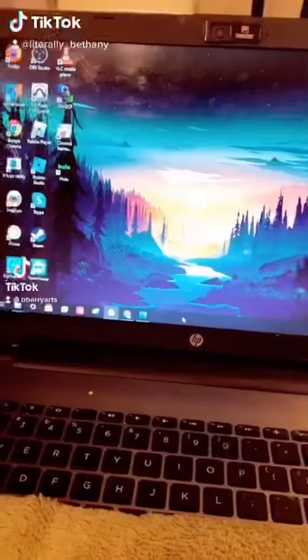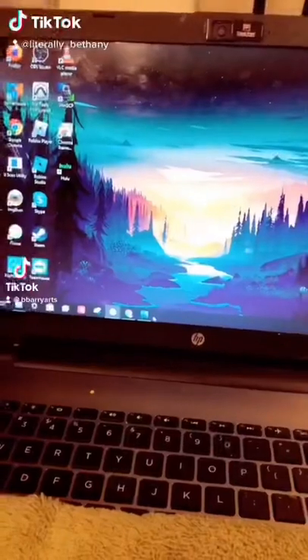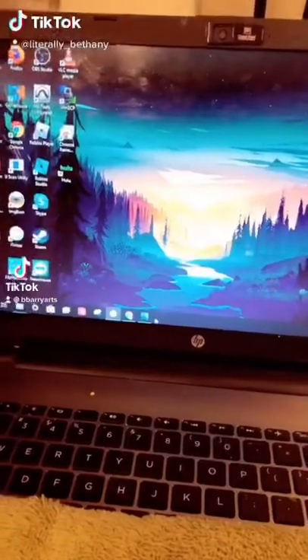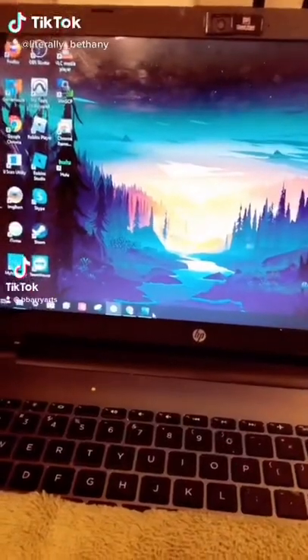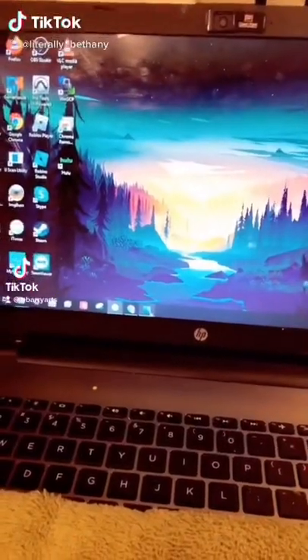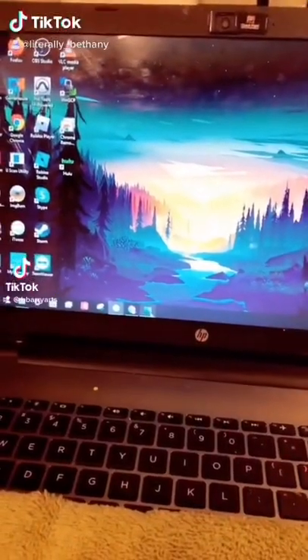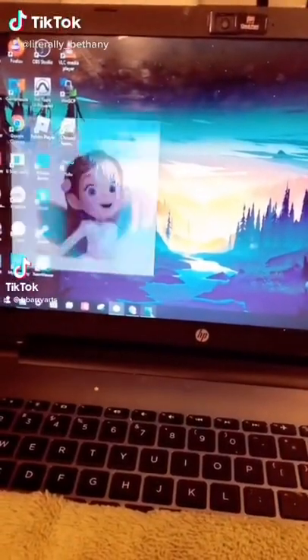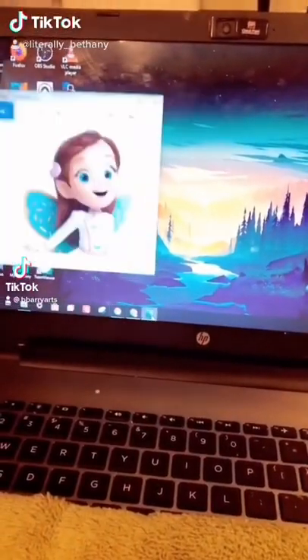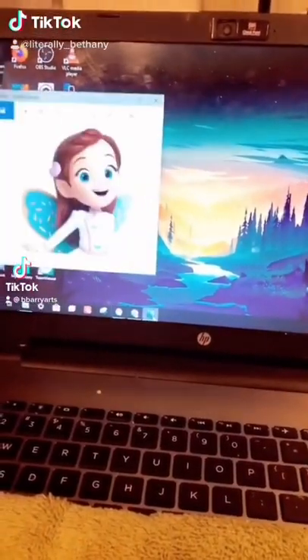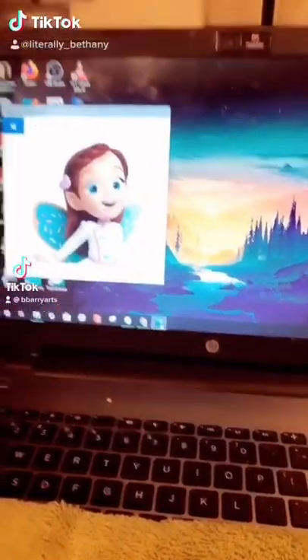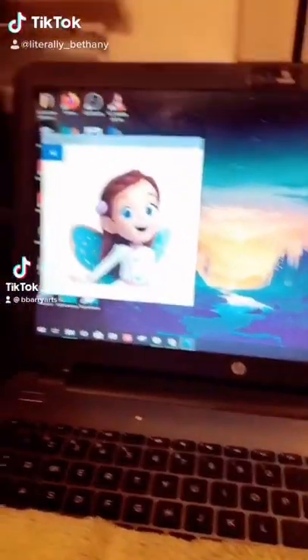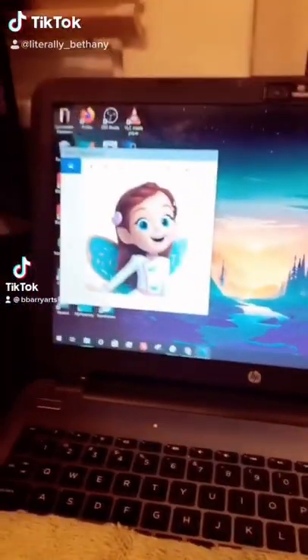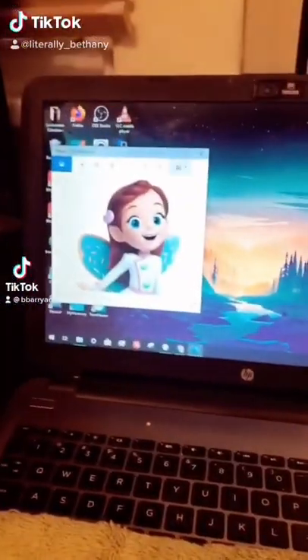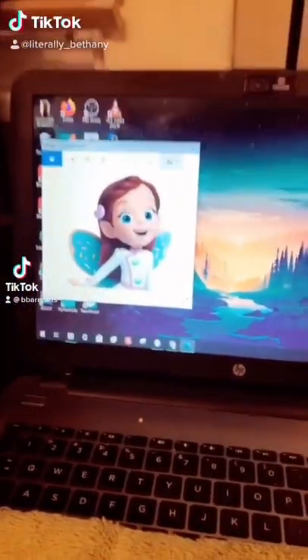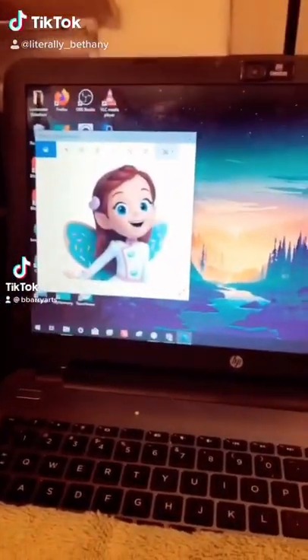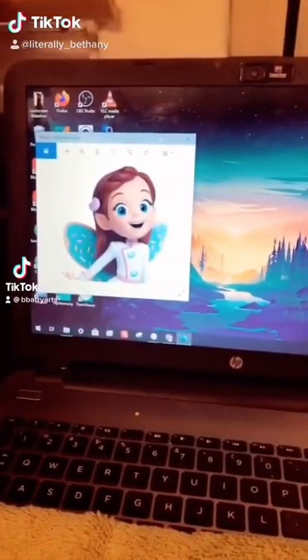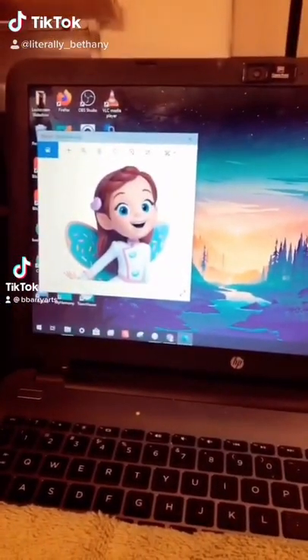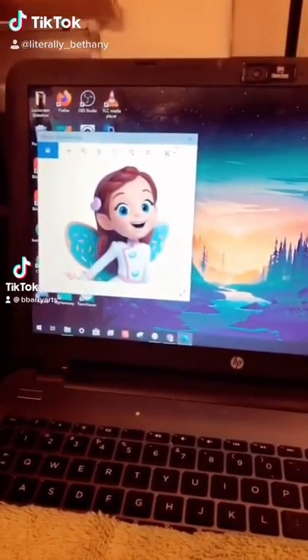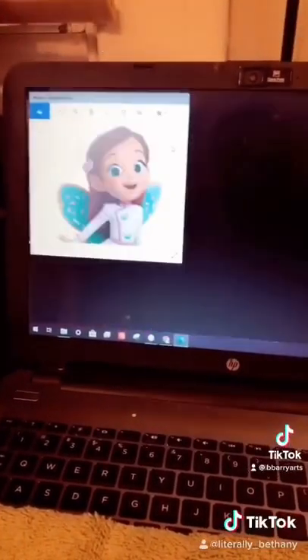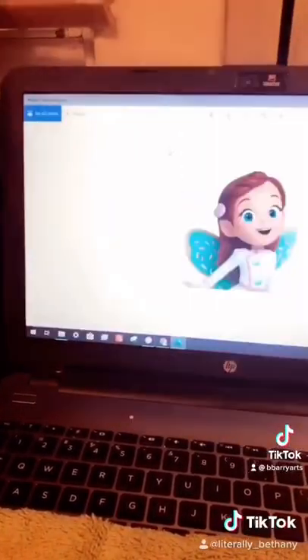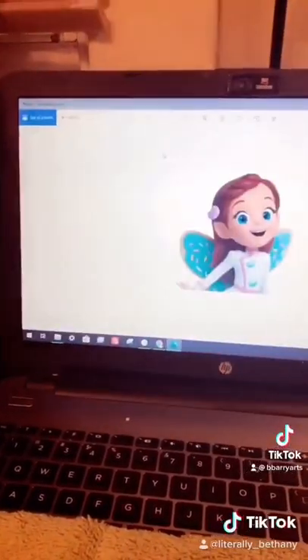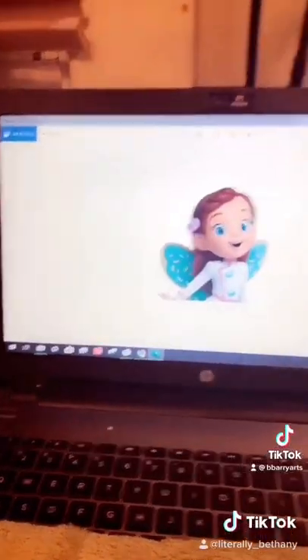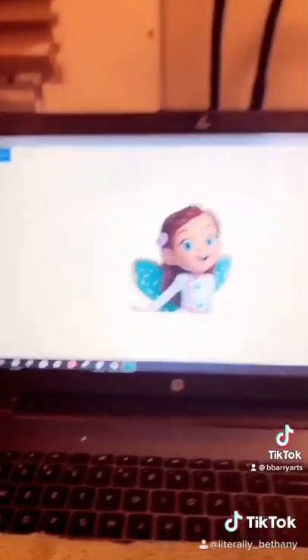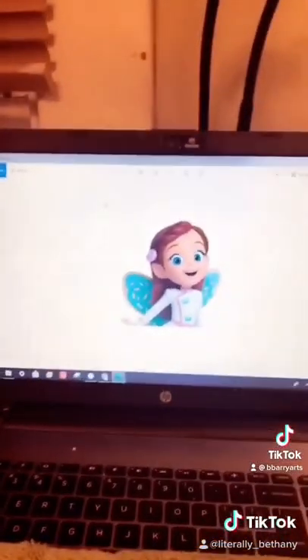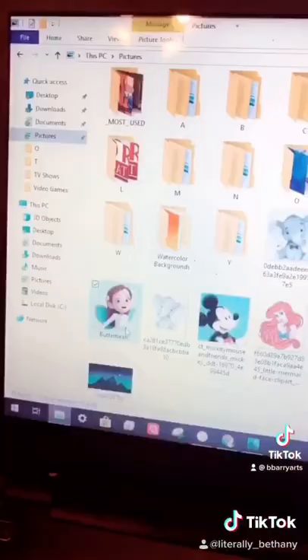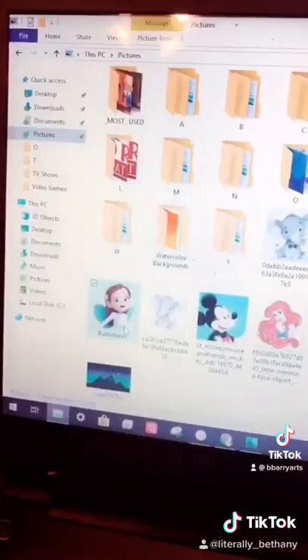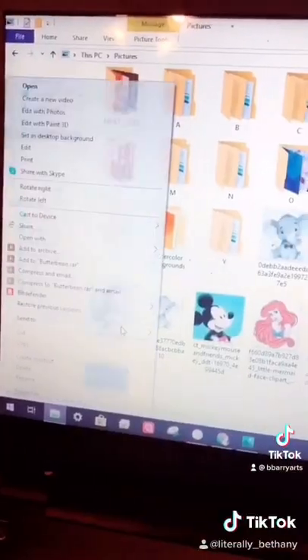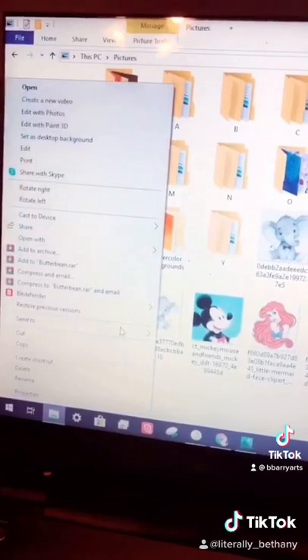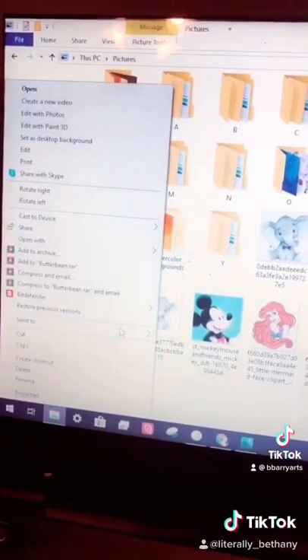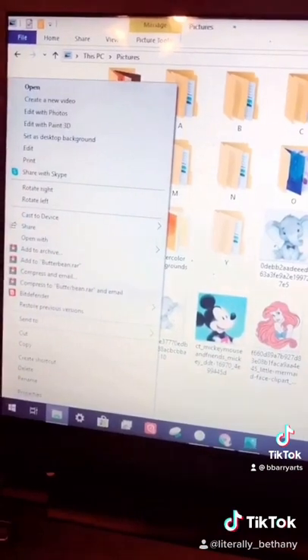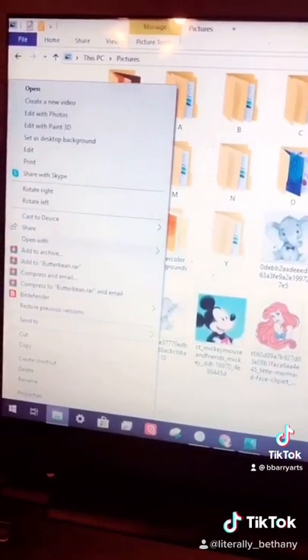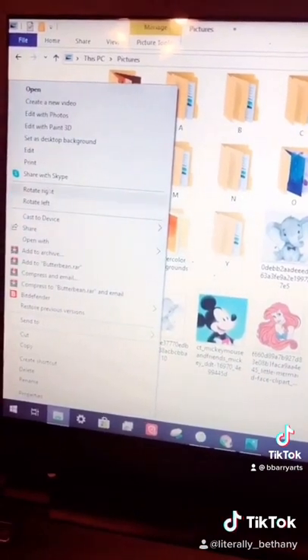Since TikTok likes to remove my audio for some reason, I figured I'd give you guys a voiceover of my paint process.